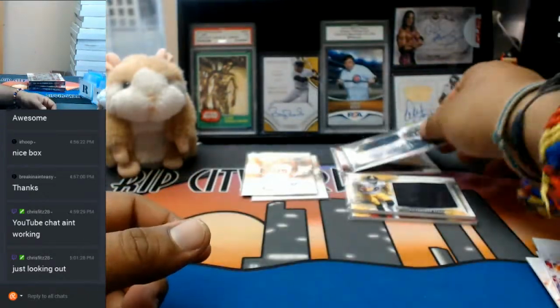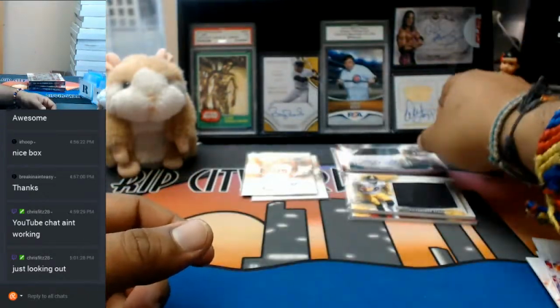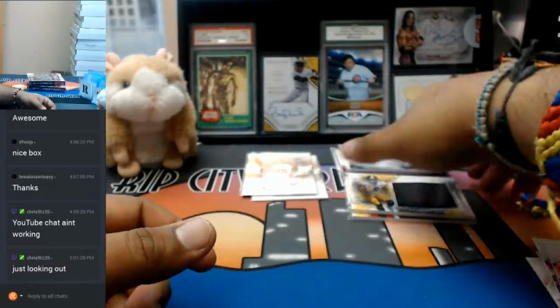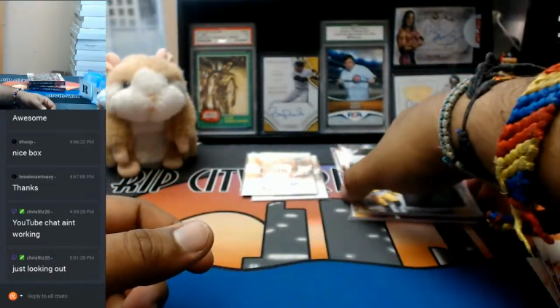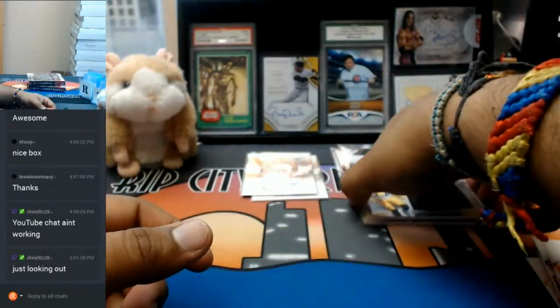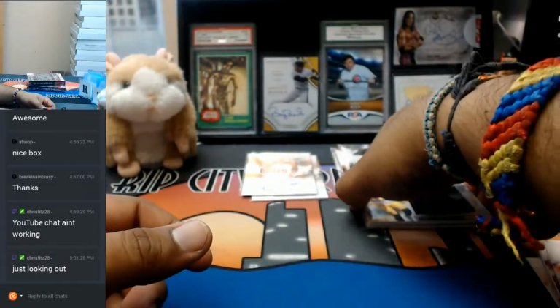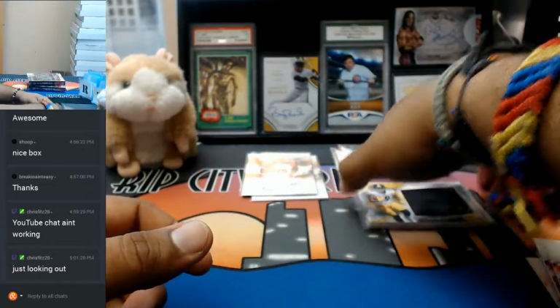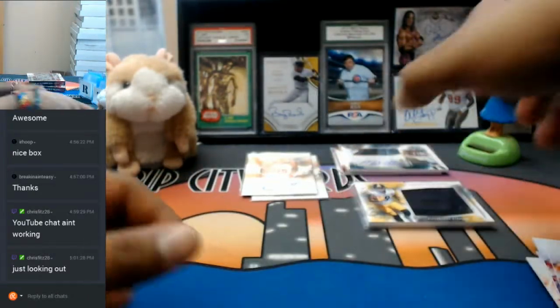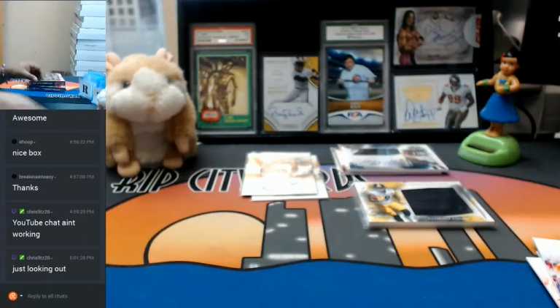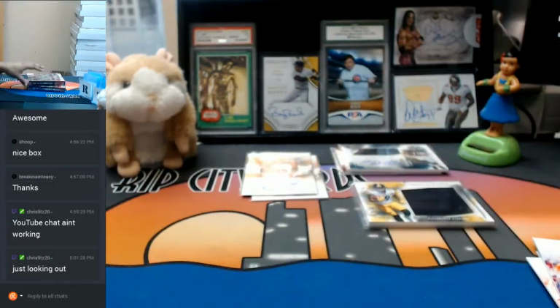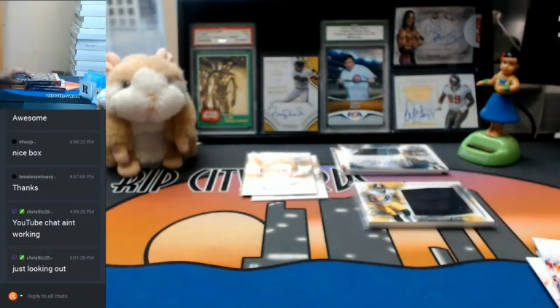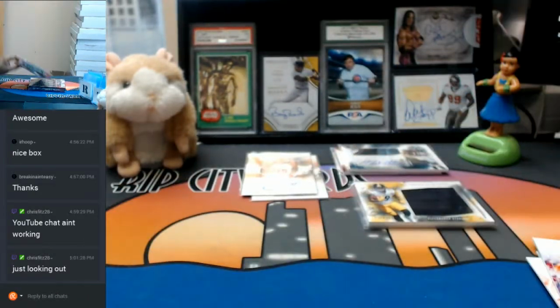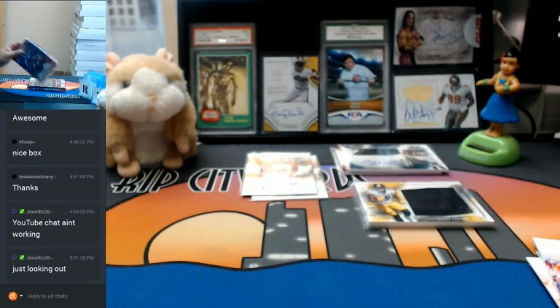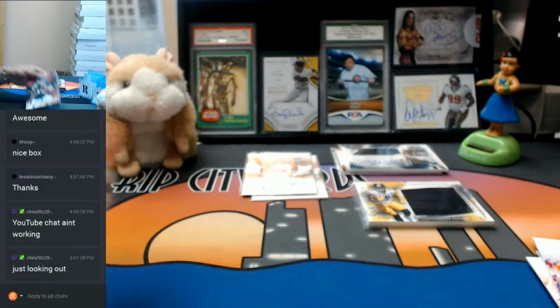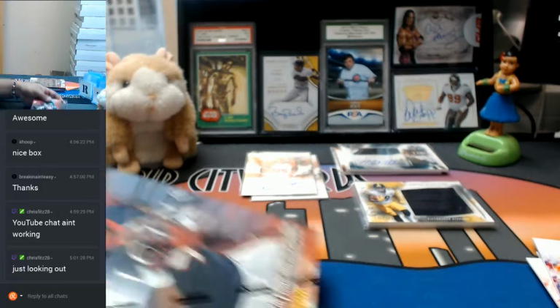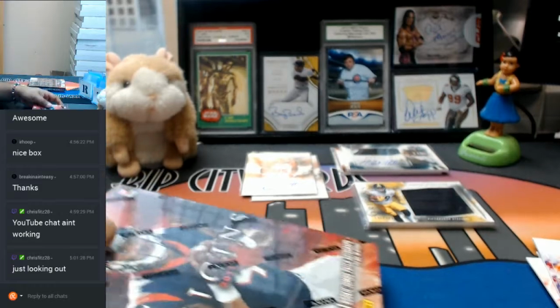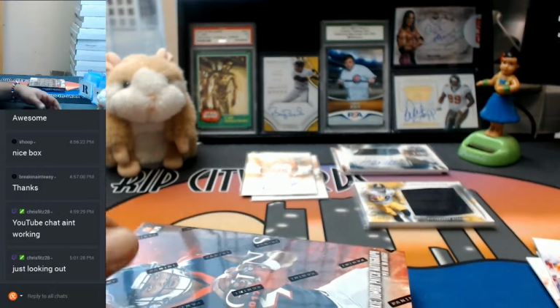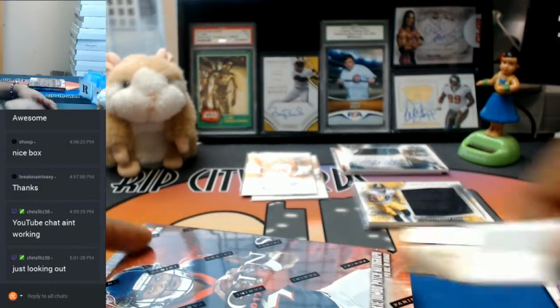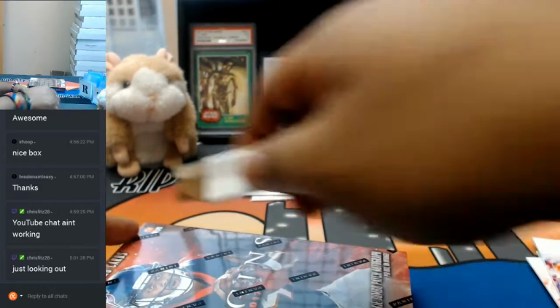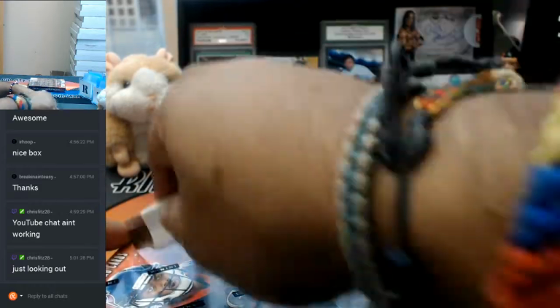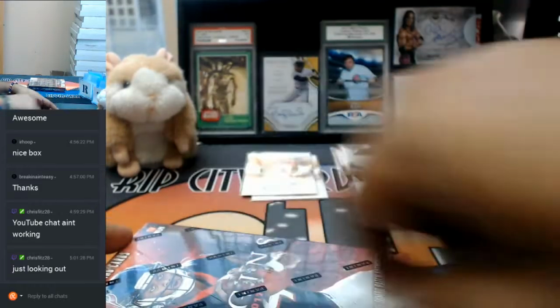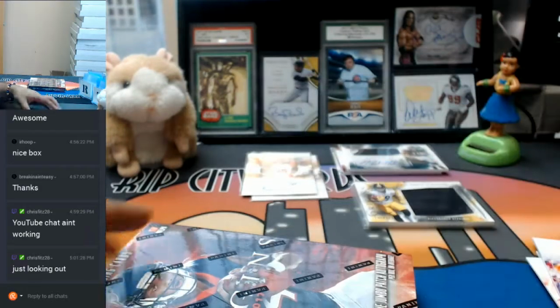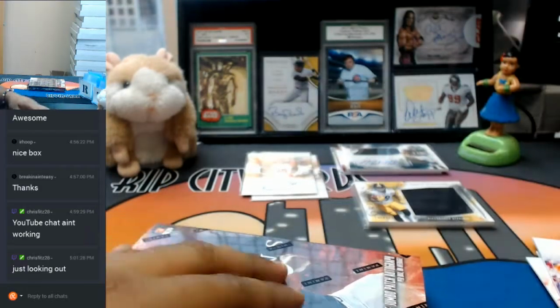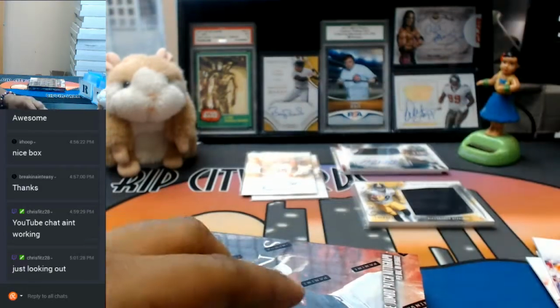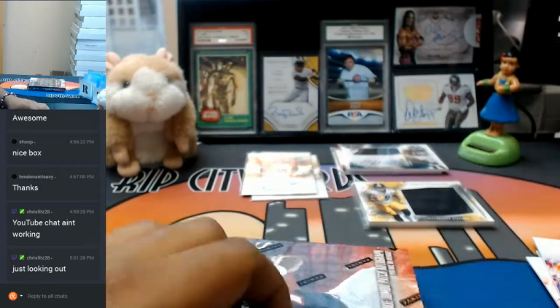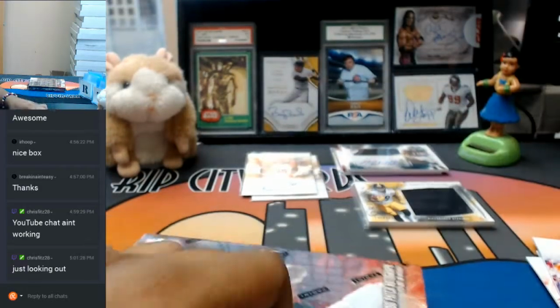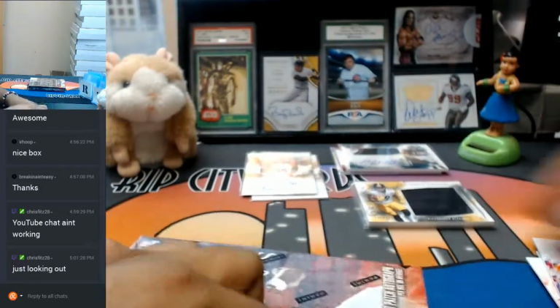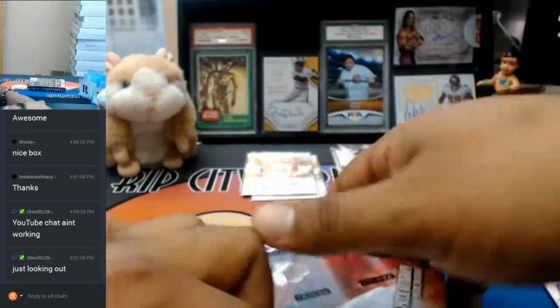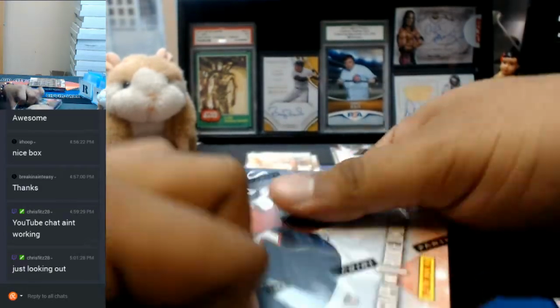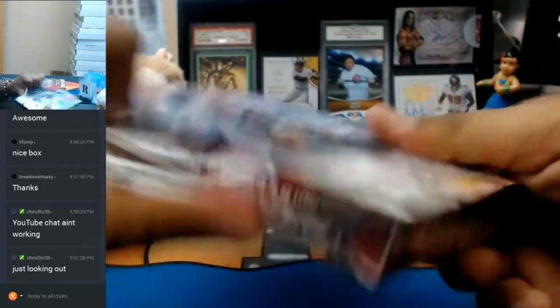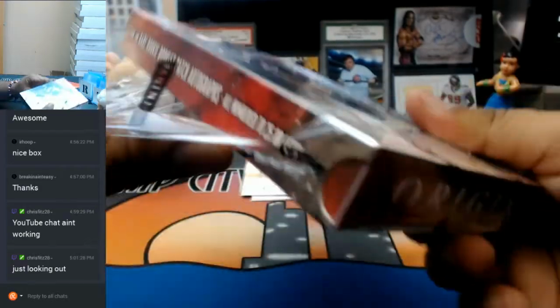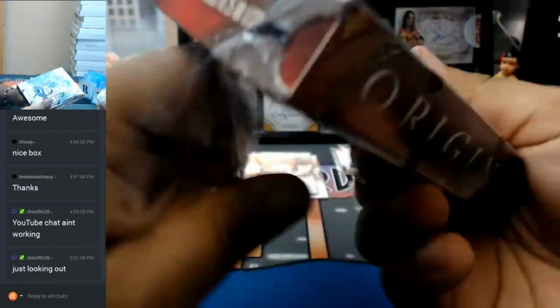Alright. Eerily similar boxes, those last two.